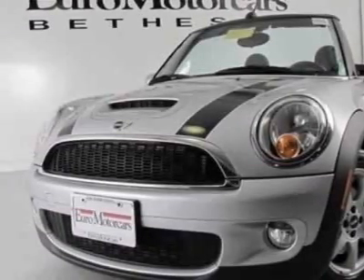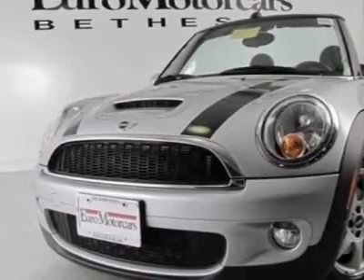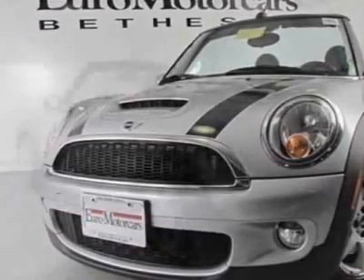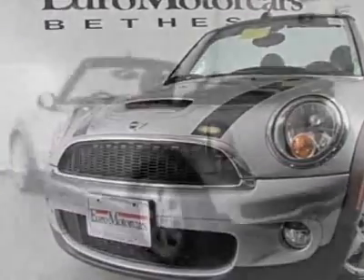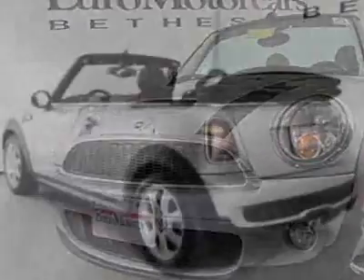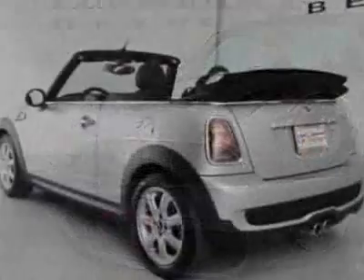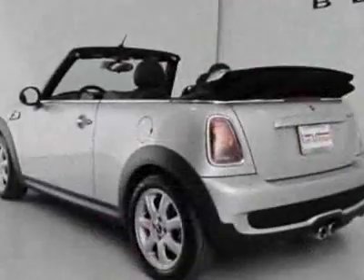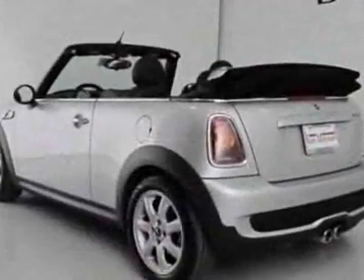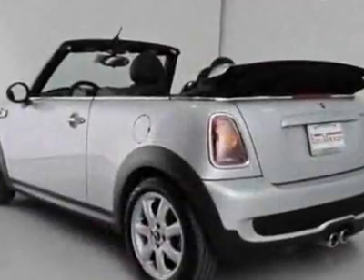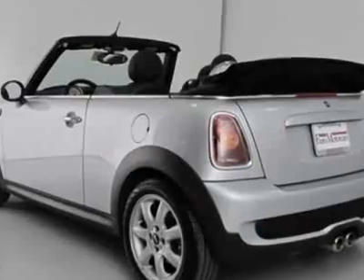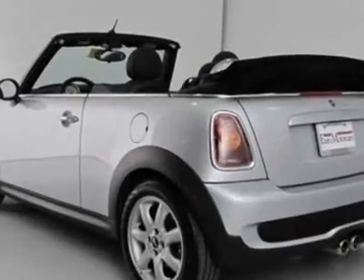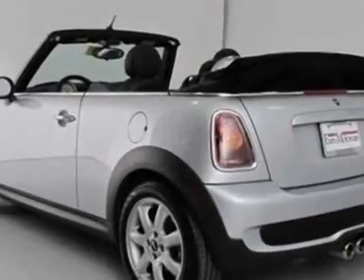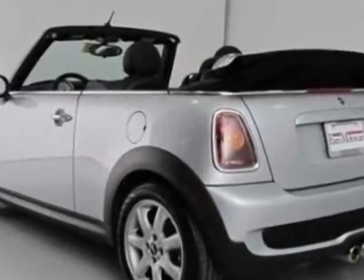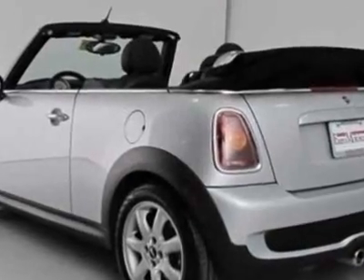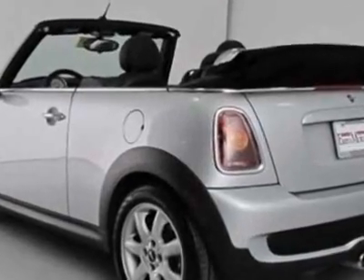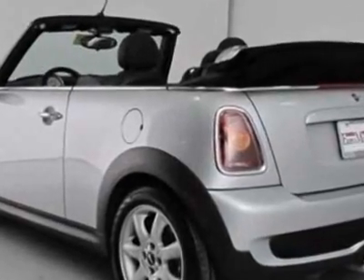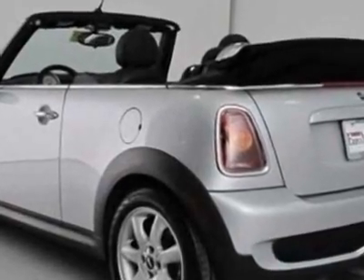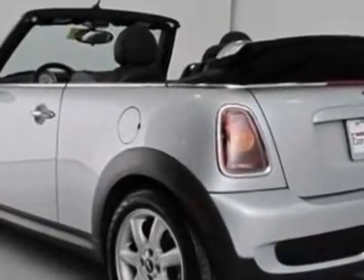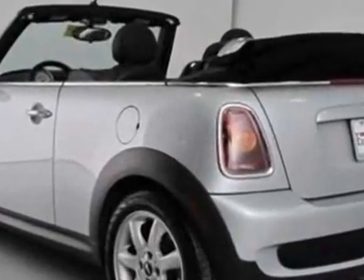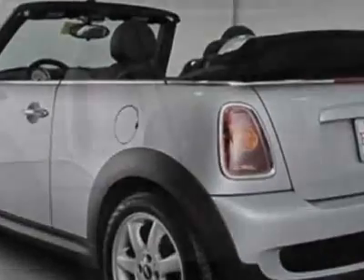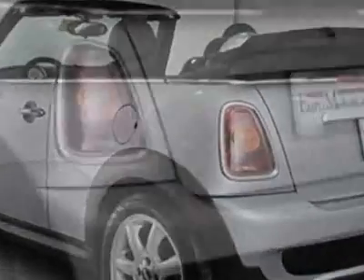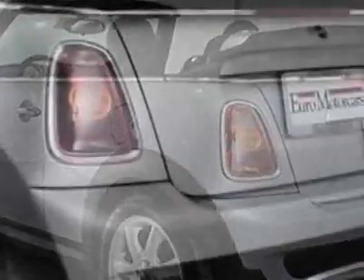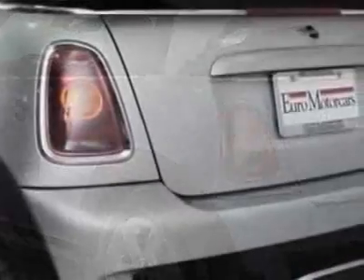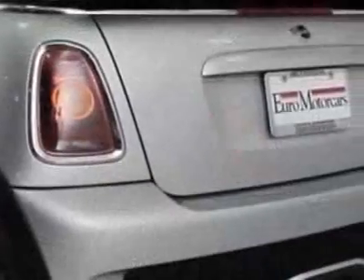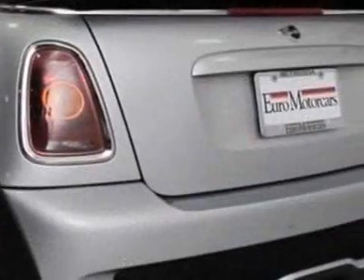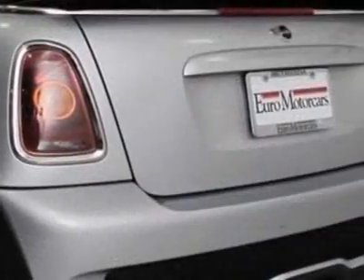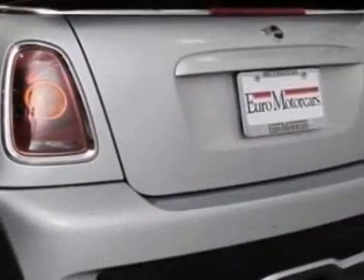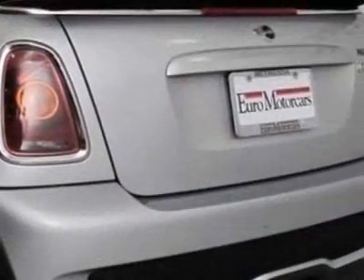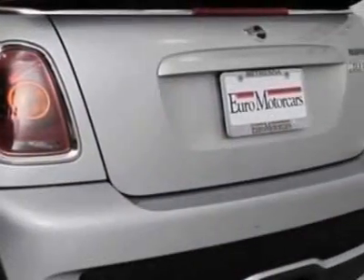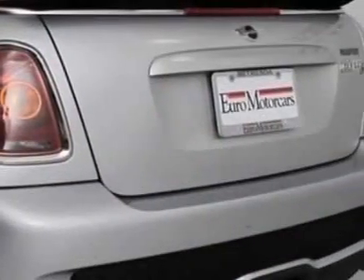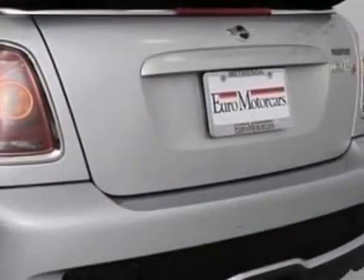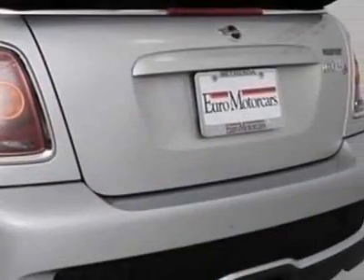Call 888-804-9966 or email our friendly sales staff today to schedule a test drive.